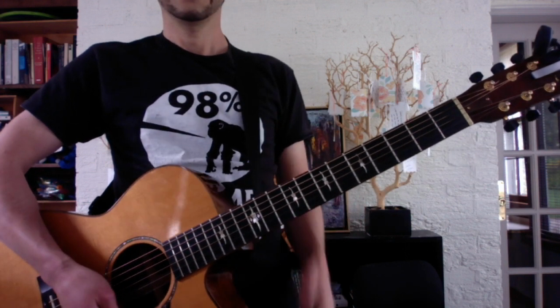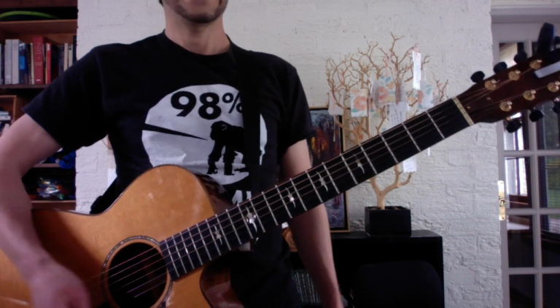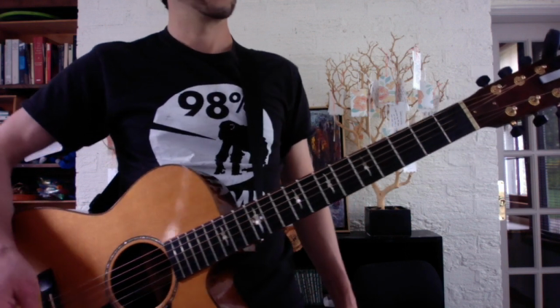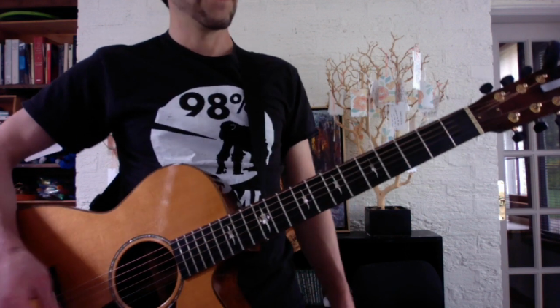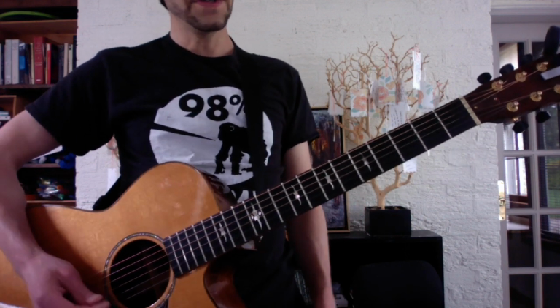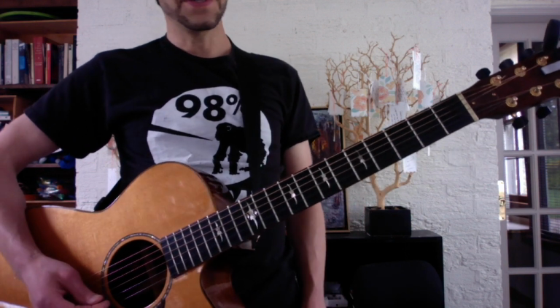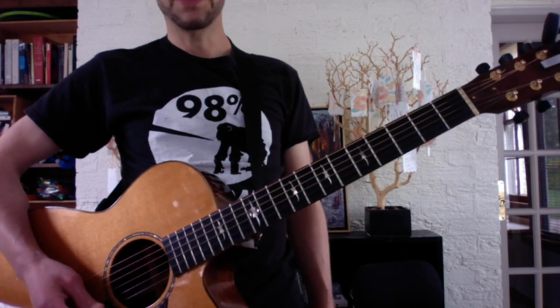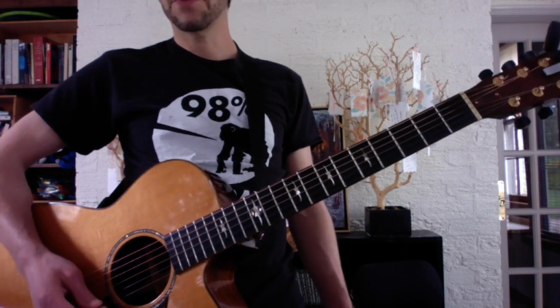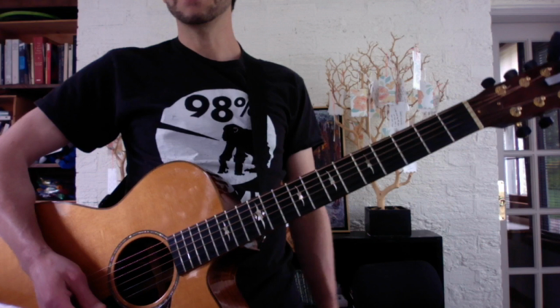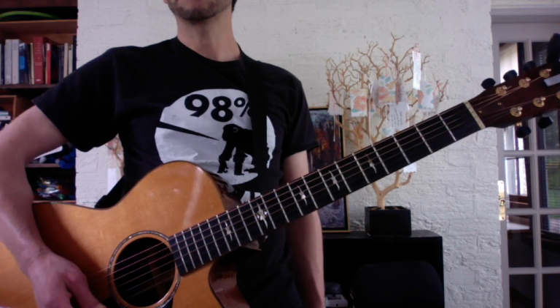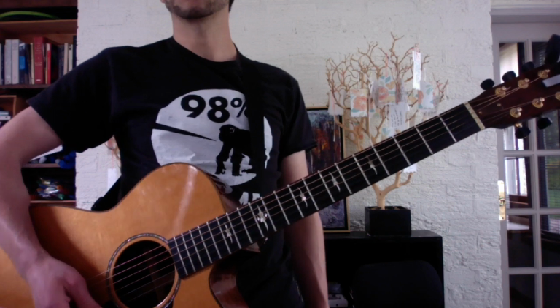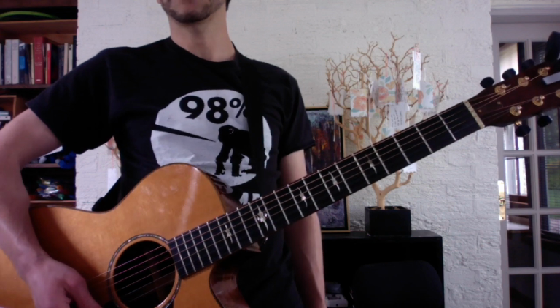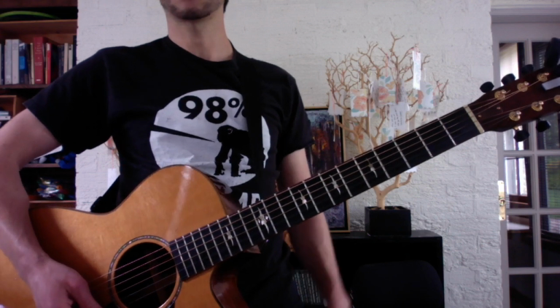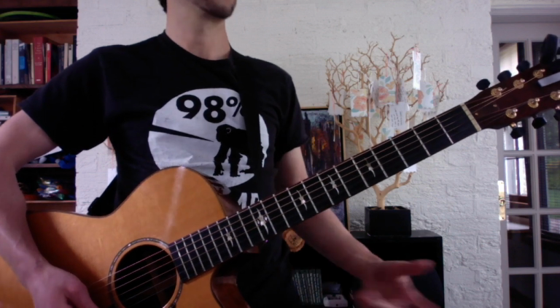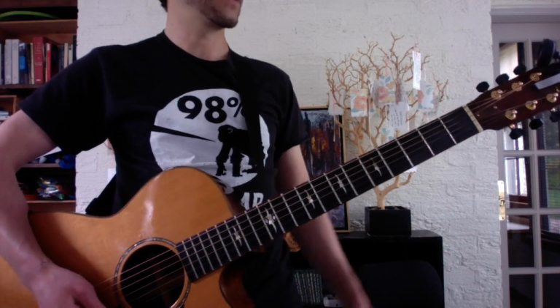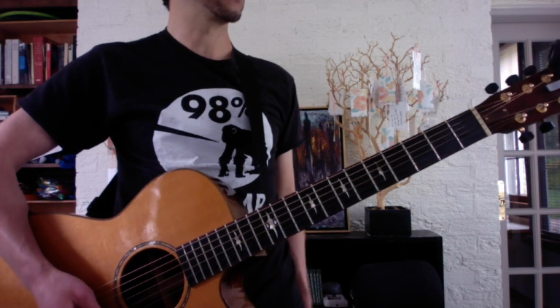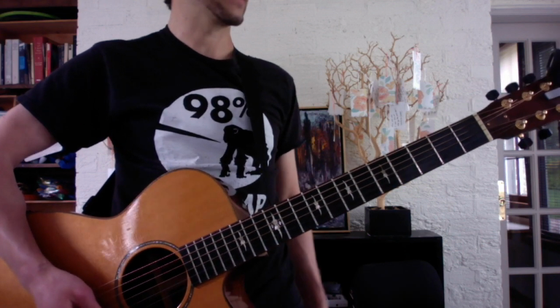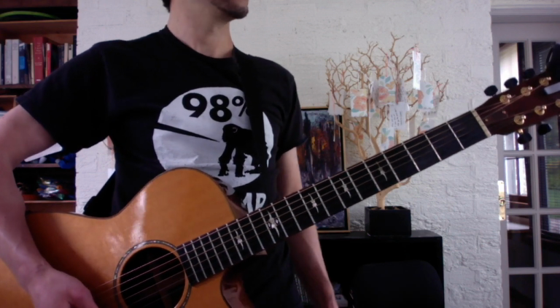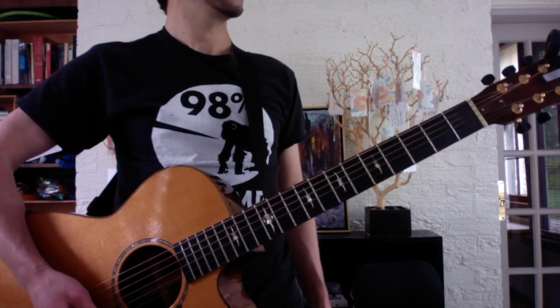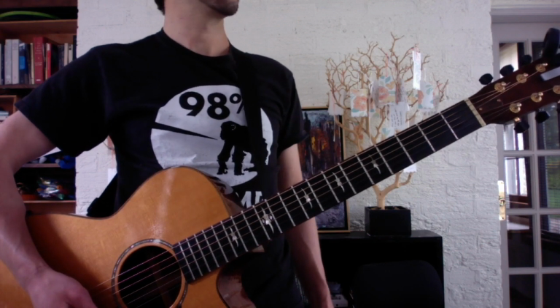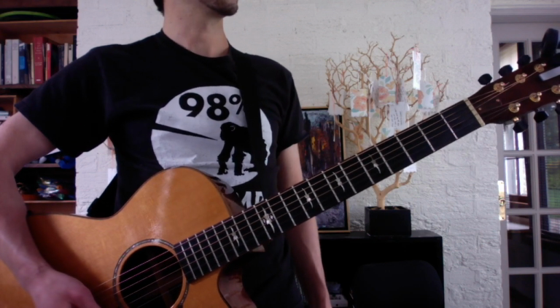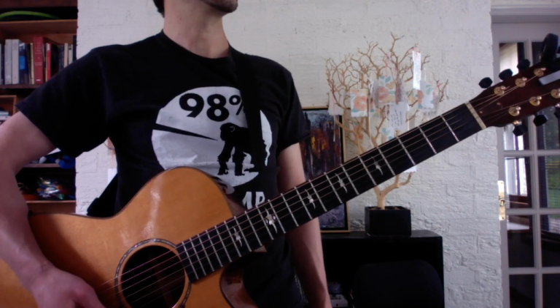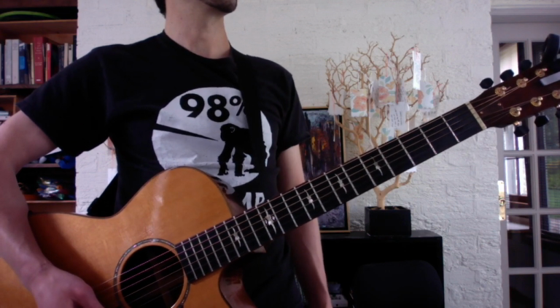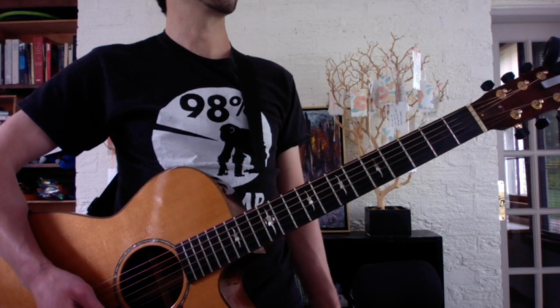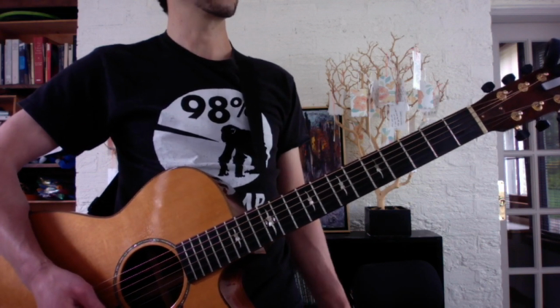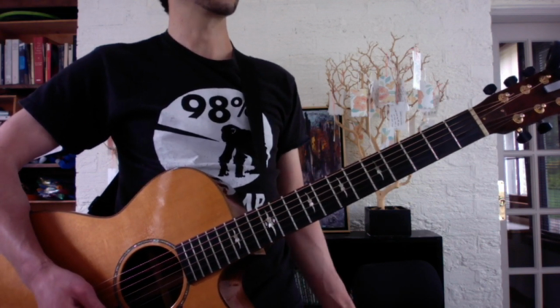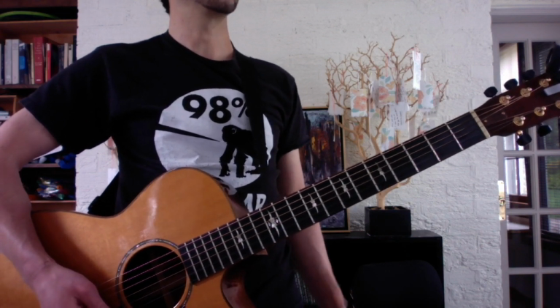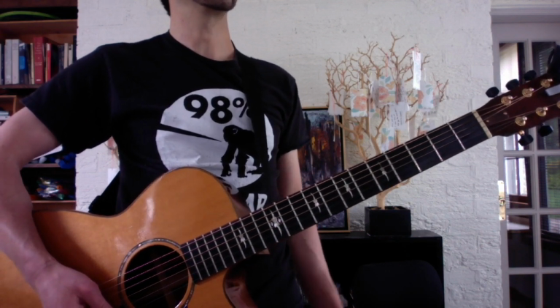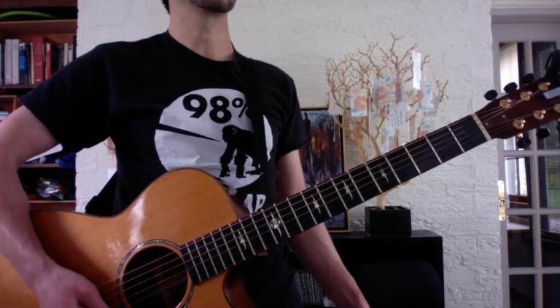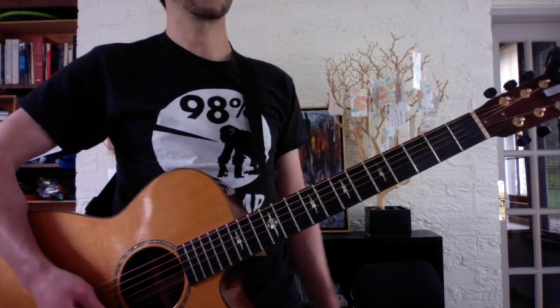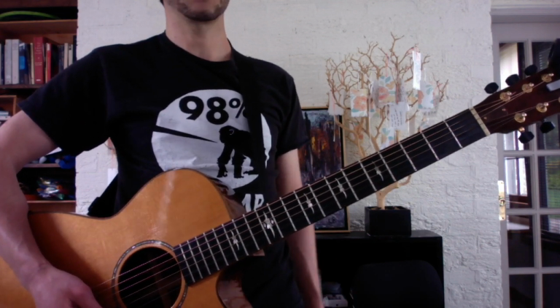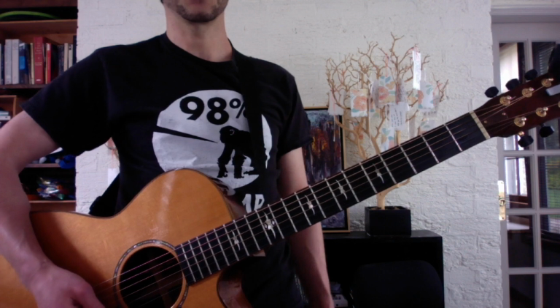And the verses, you play three times plus the A minor, then you double that. And for the chorus, you play three times A to G, and then the arpeggio.